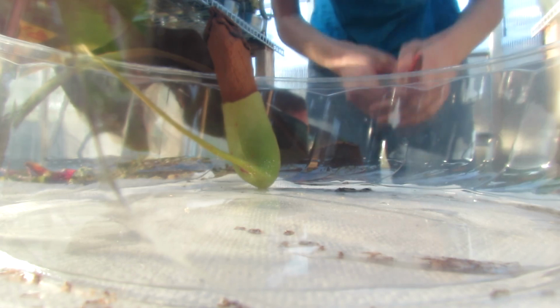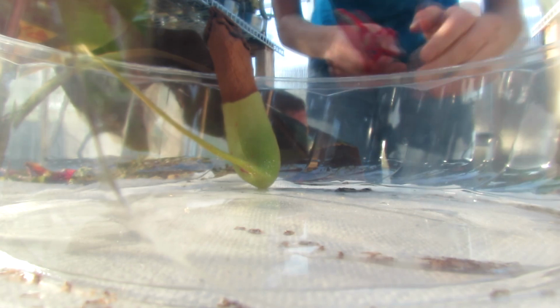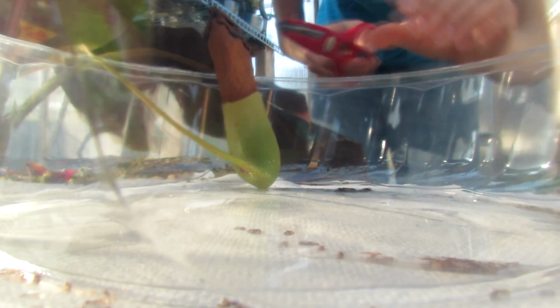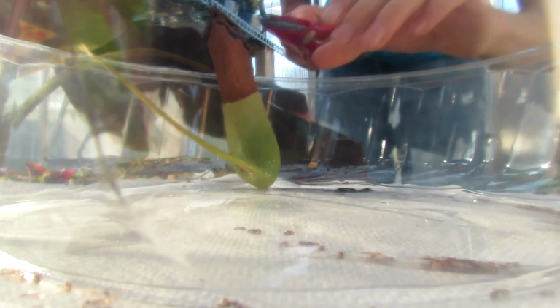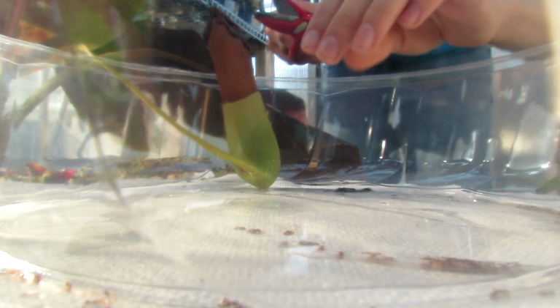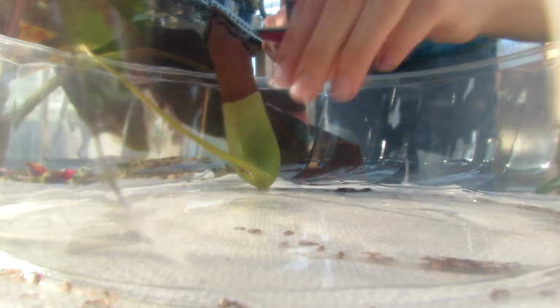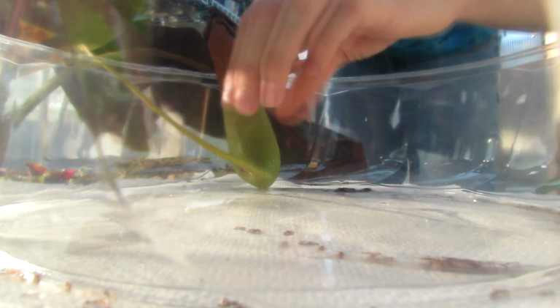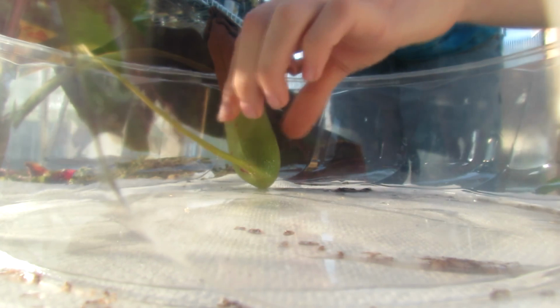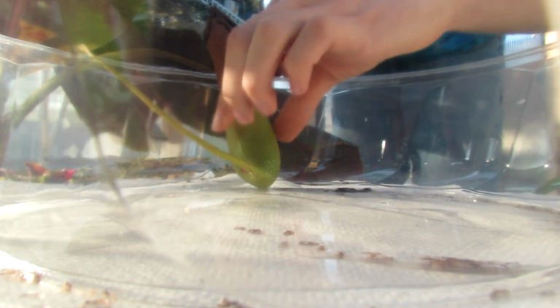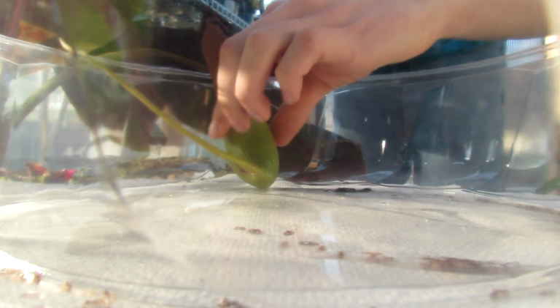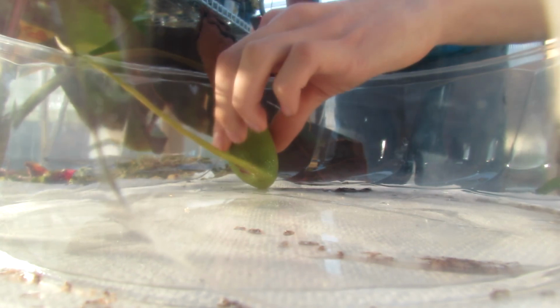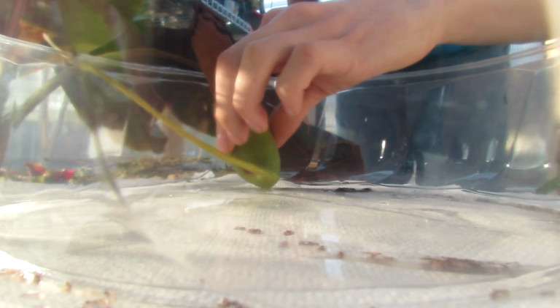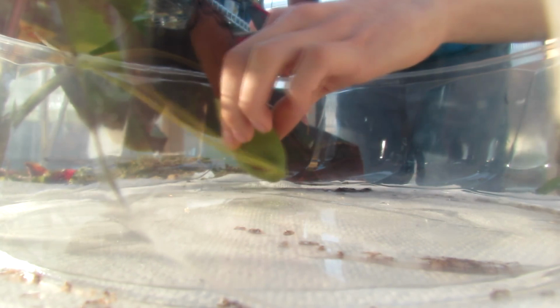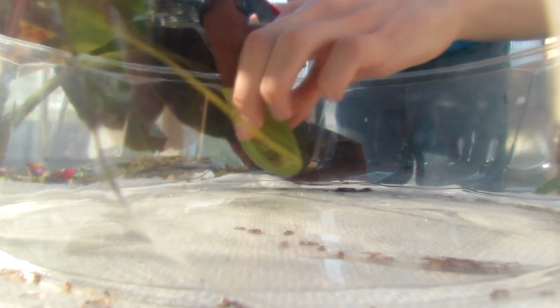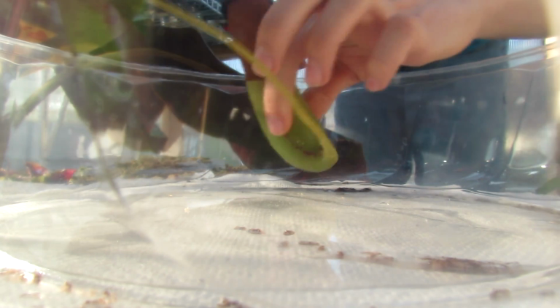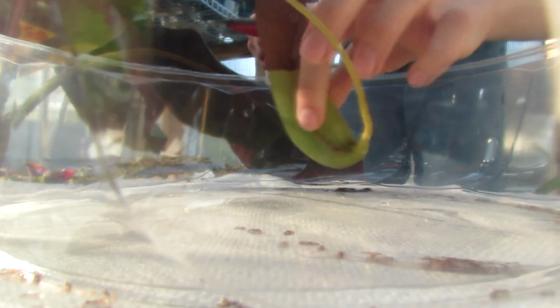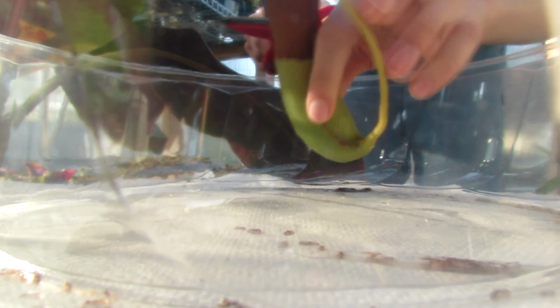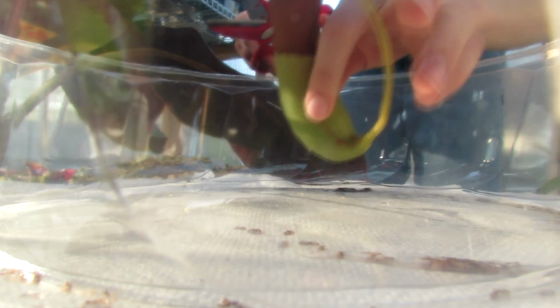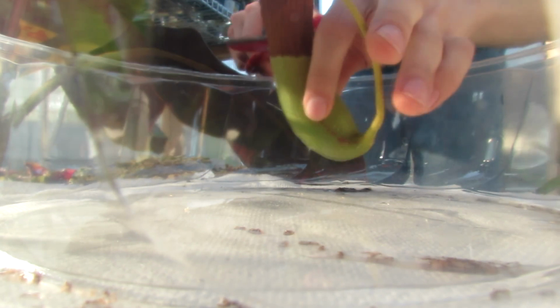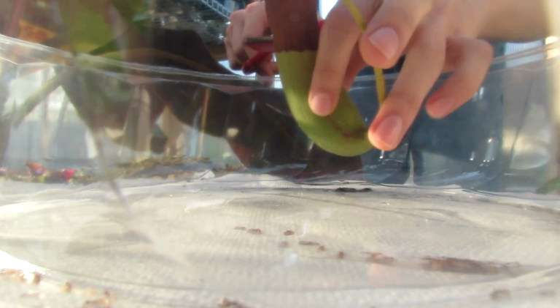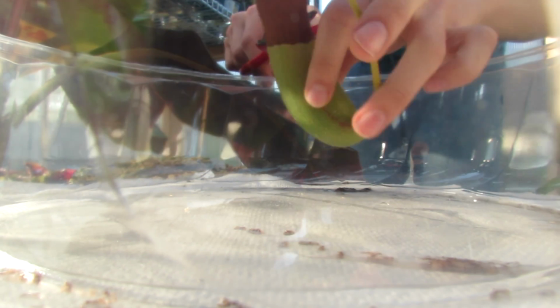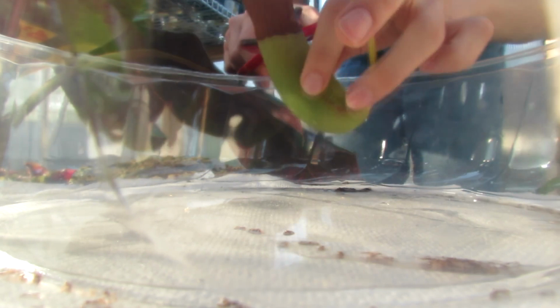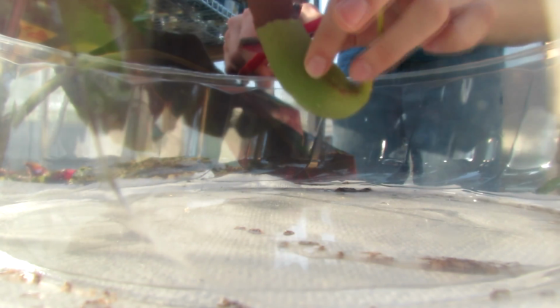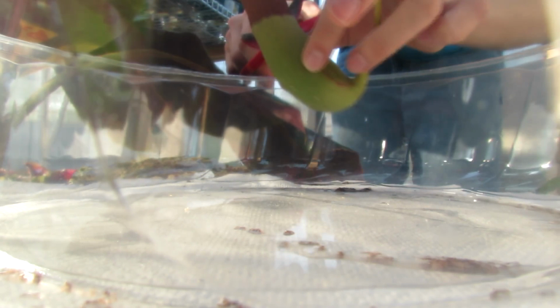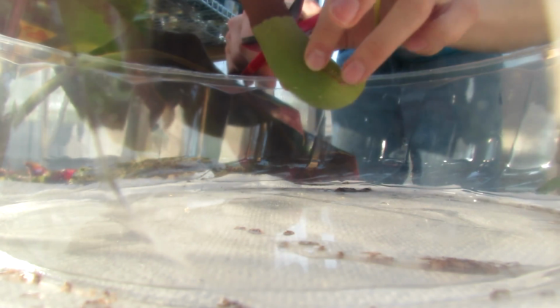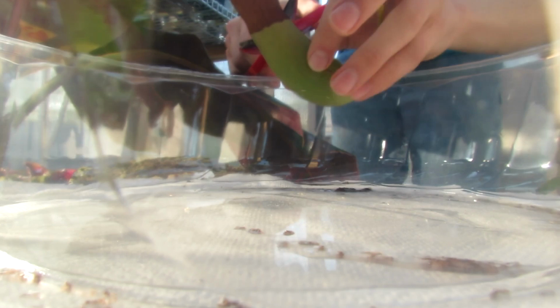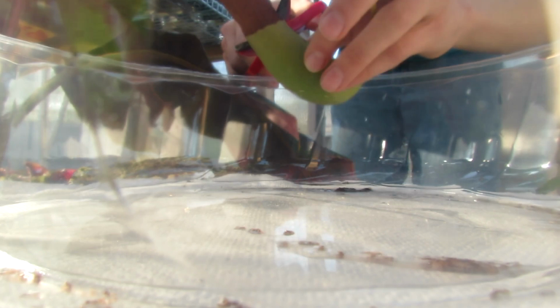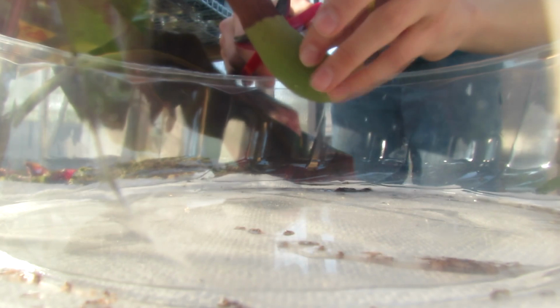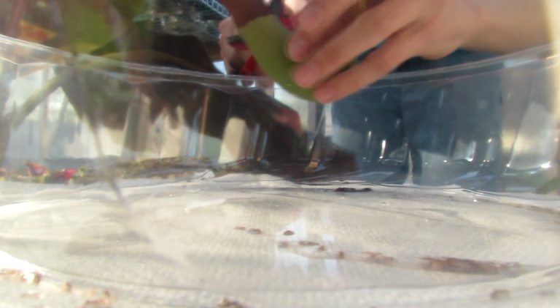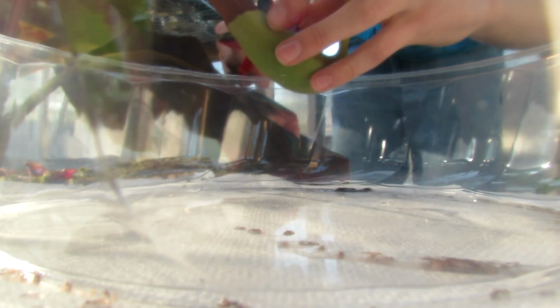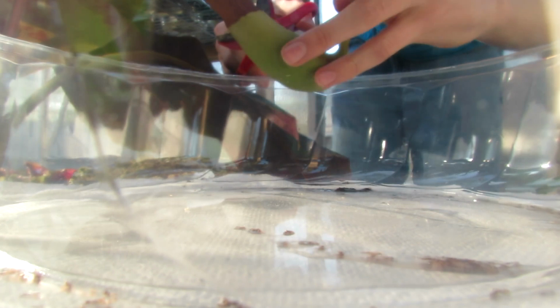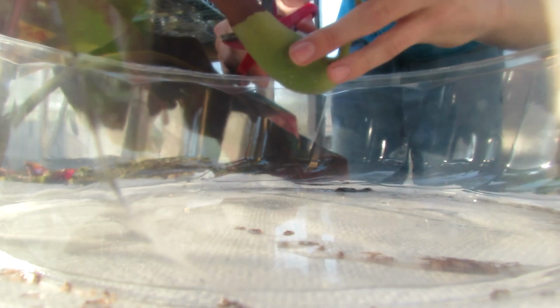Hey guys, so today we're going to take a look inside the stomach of a carnivorous plant. This is my Nepenthes ventricosa by Trincauta.